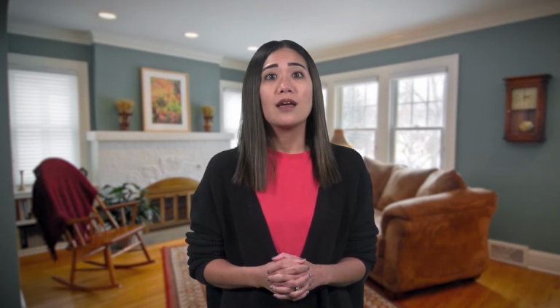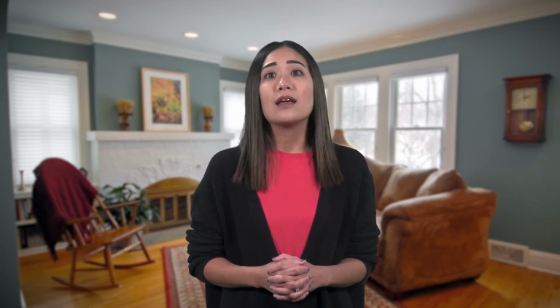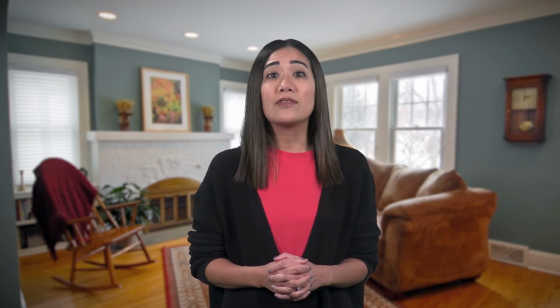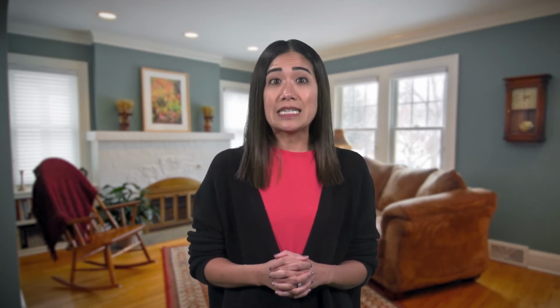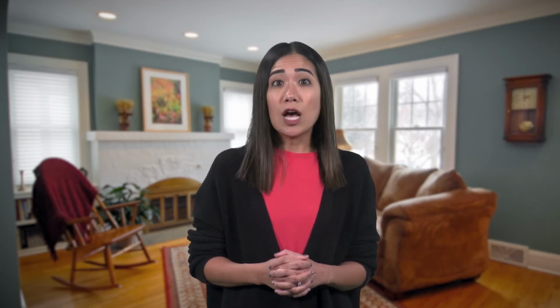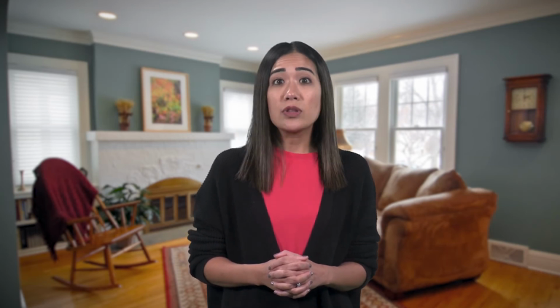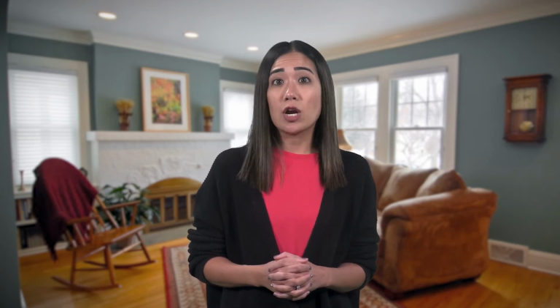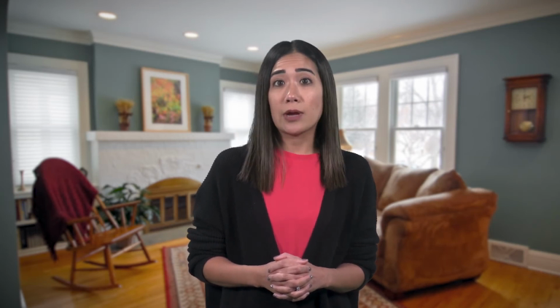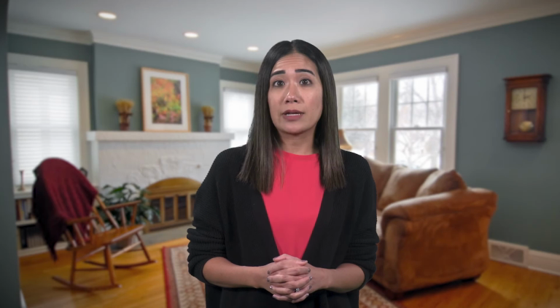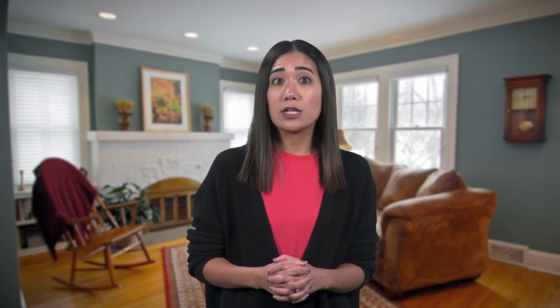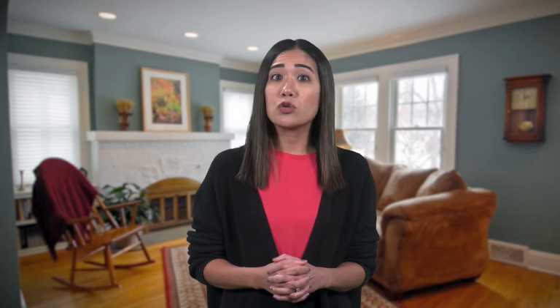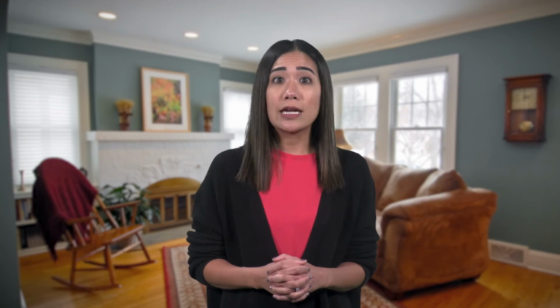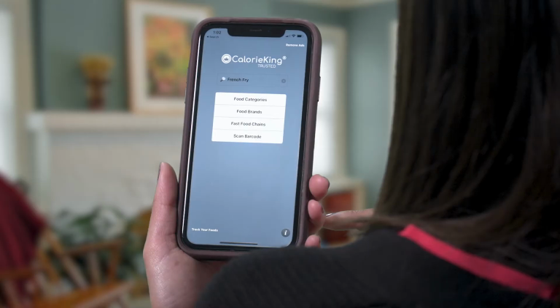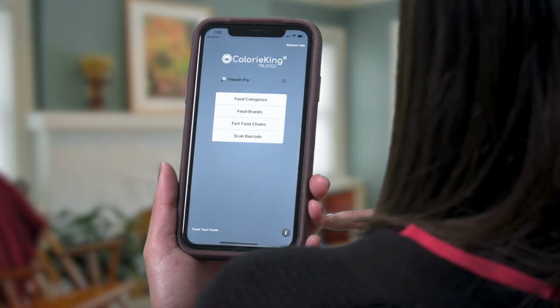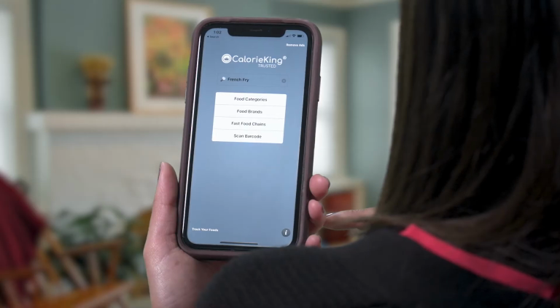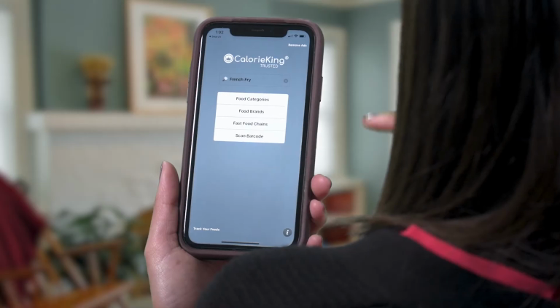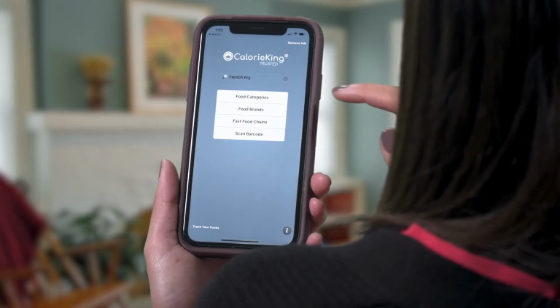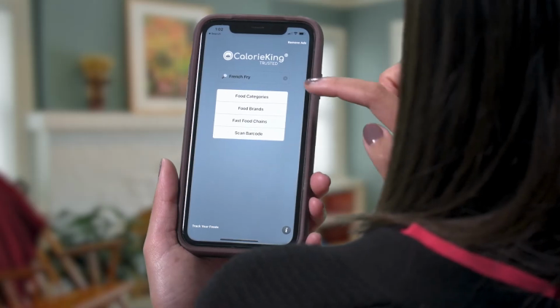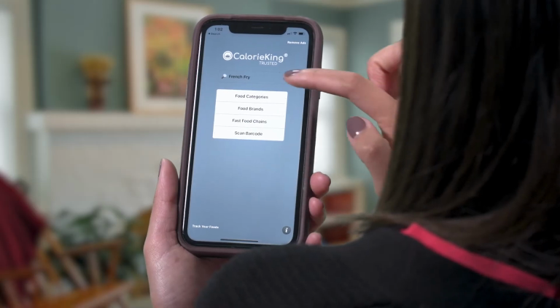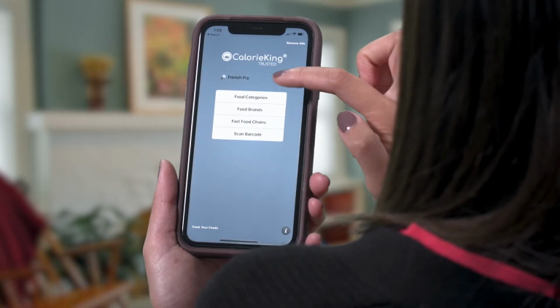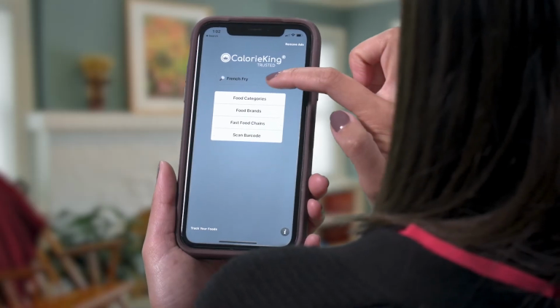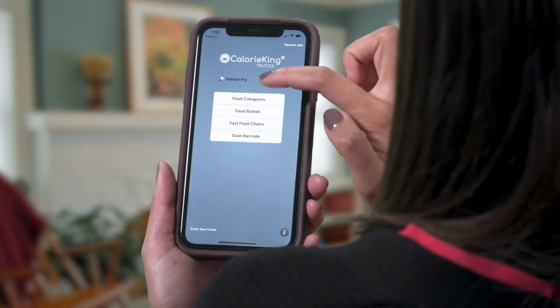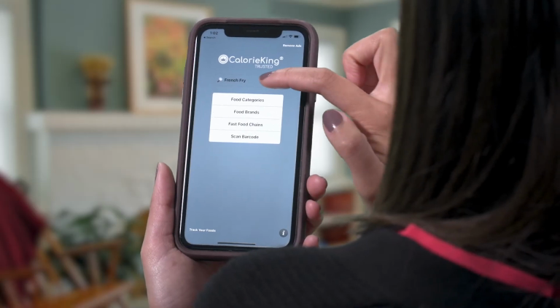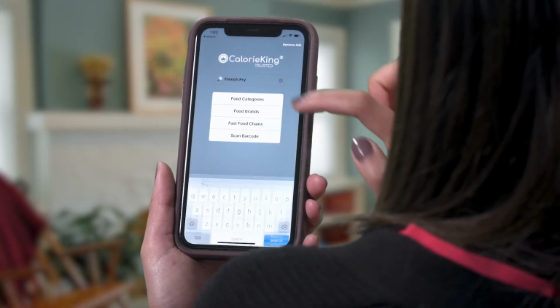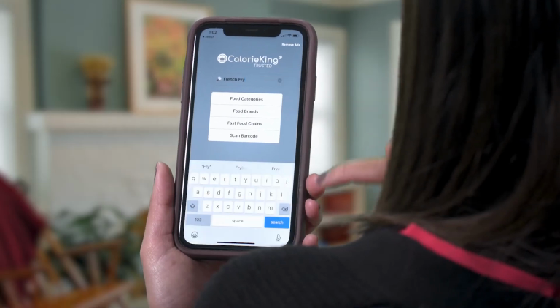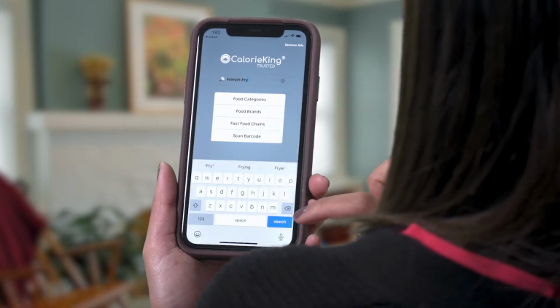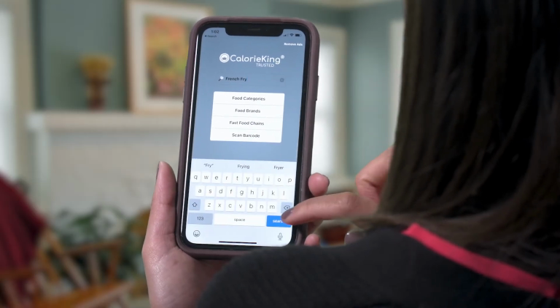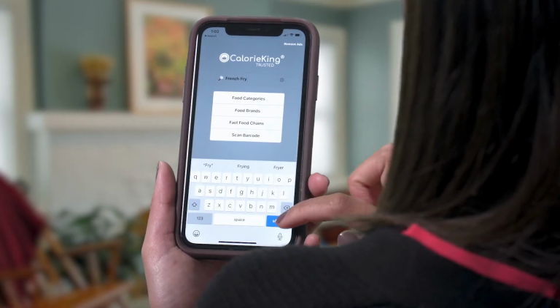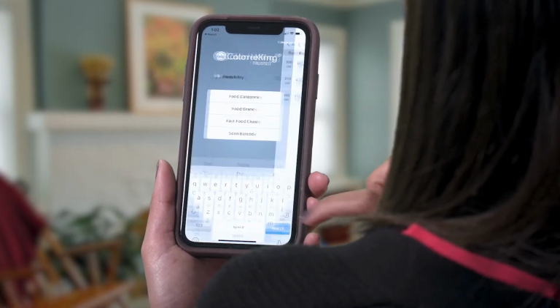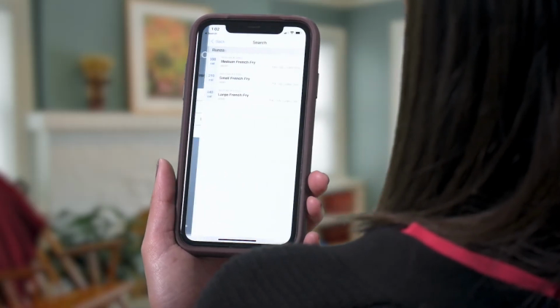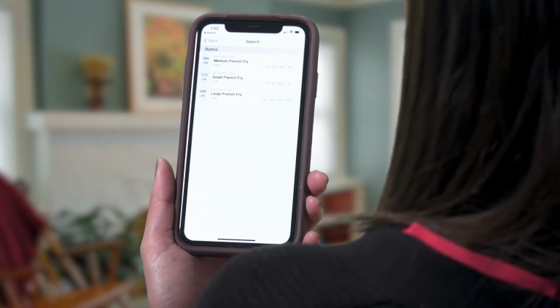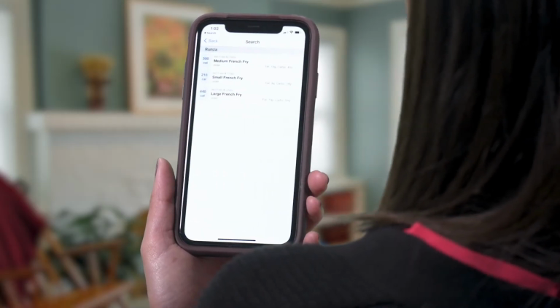If you need help with carb counting, try downloading an app like Calorie King or My Fitness Pal that estimates carbs.